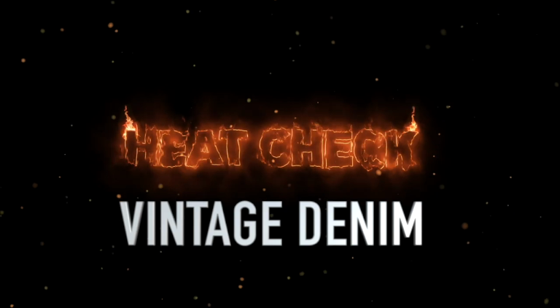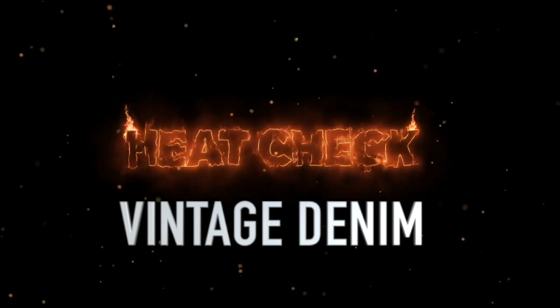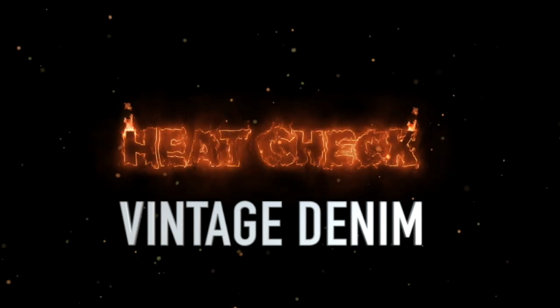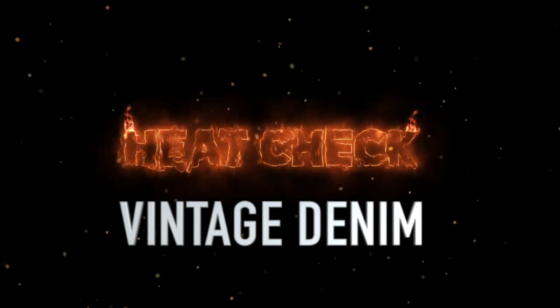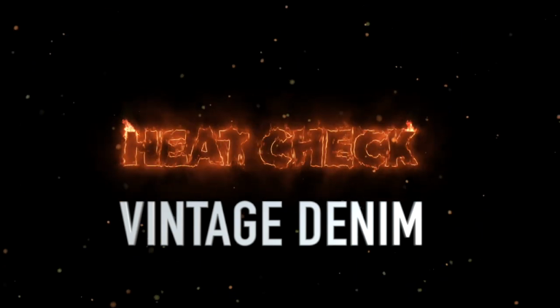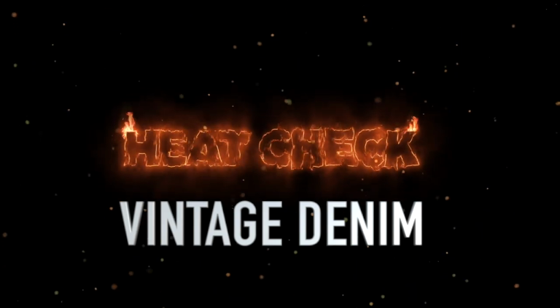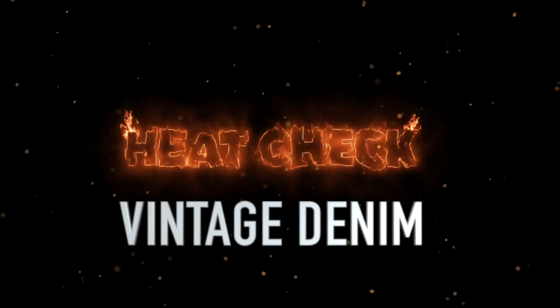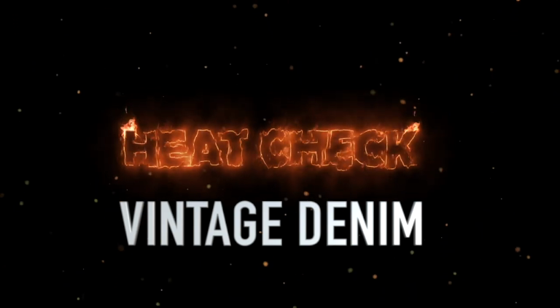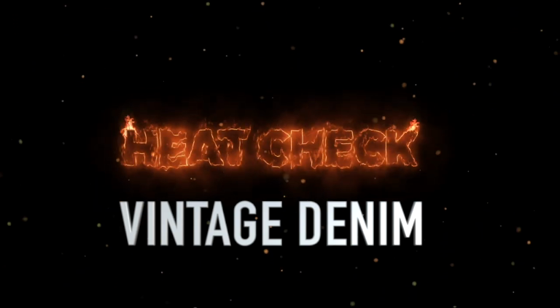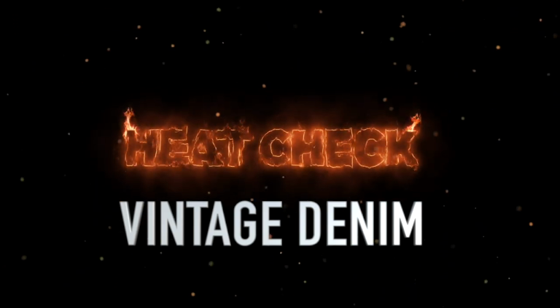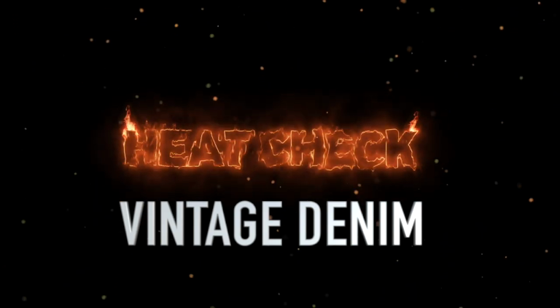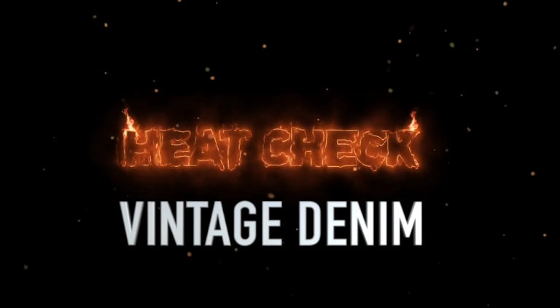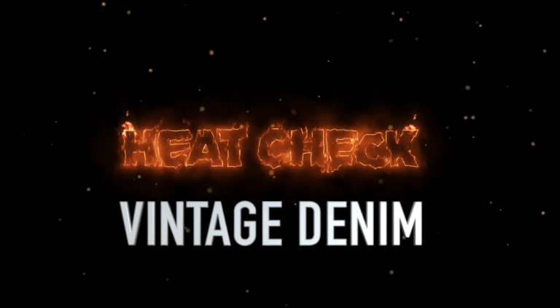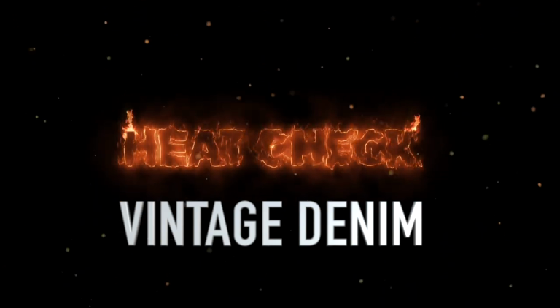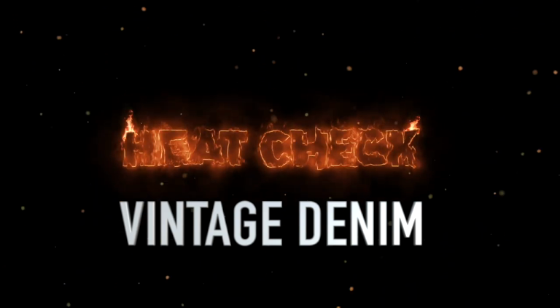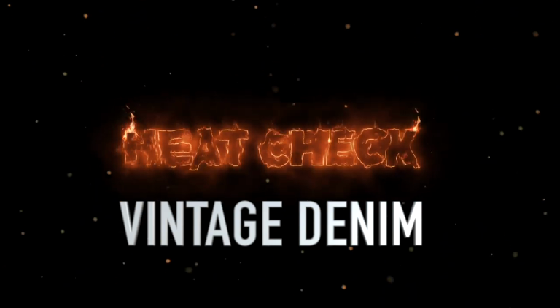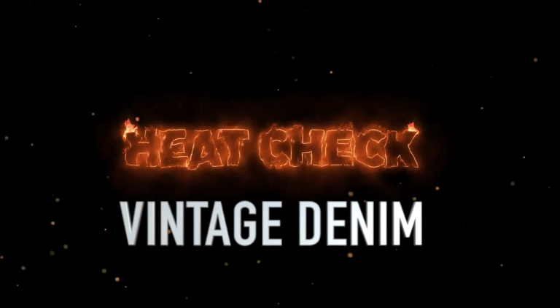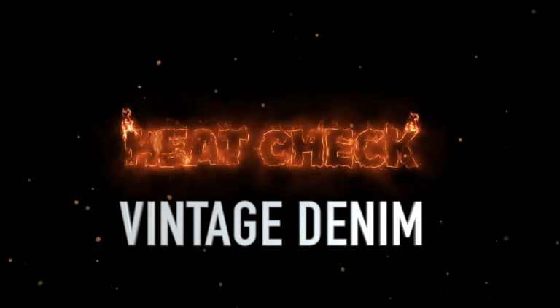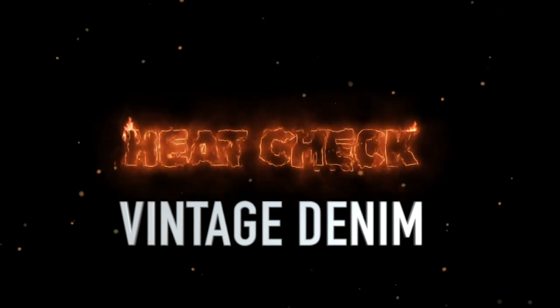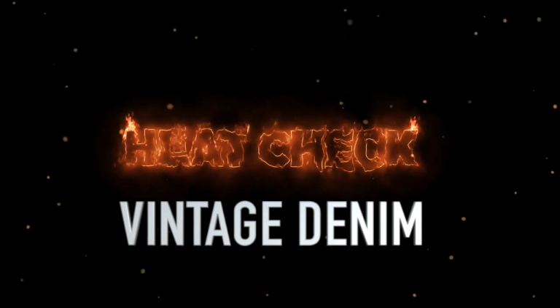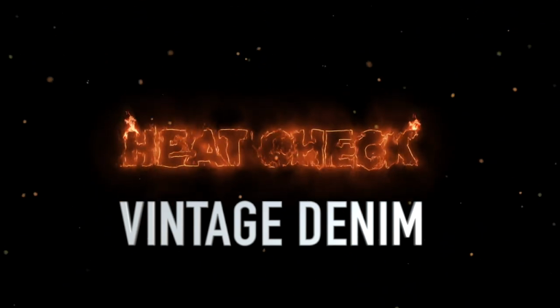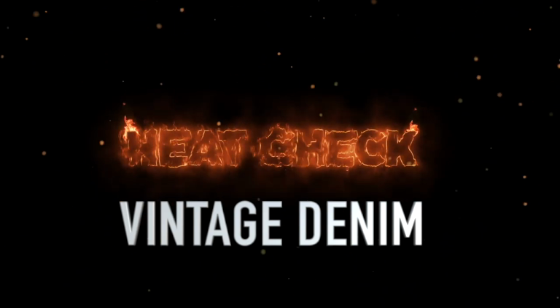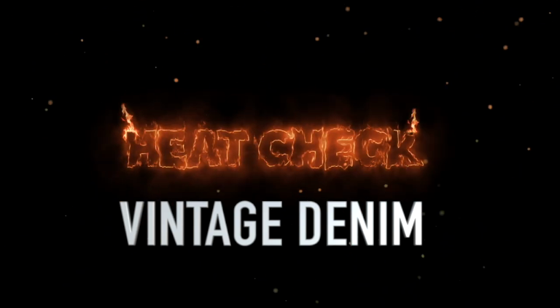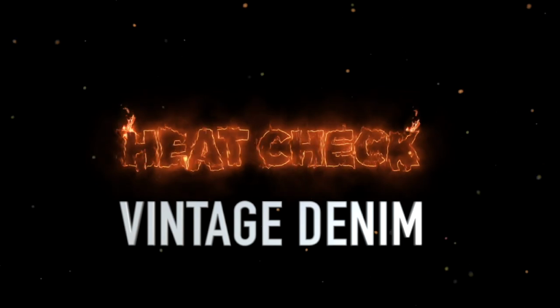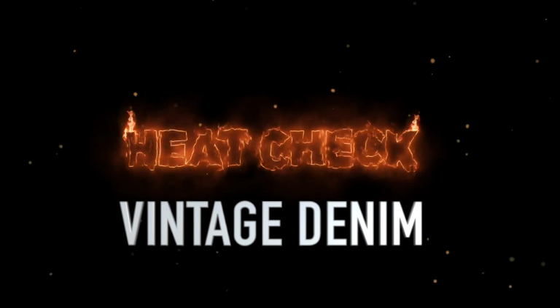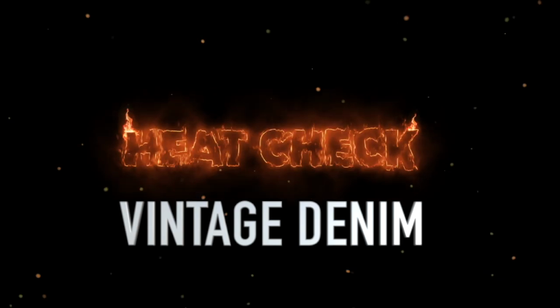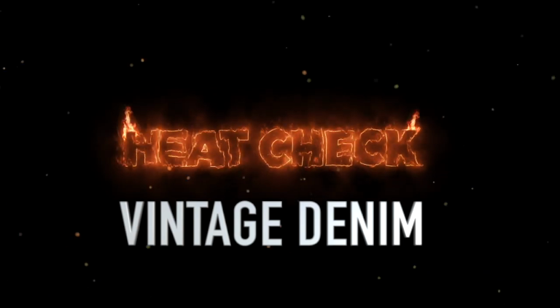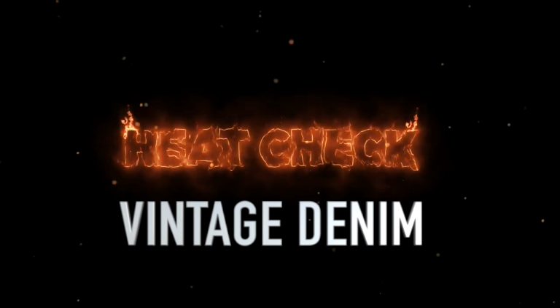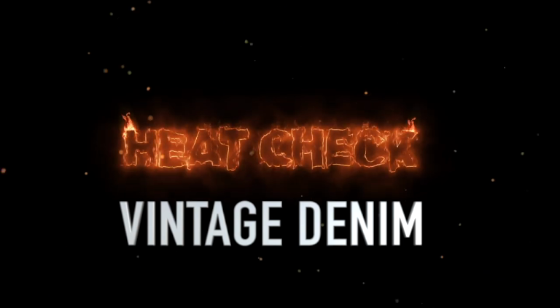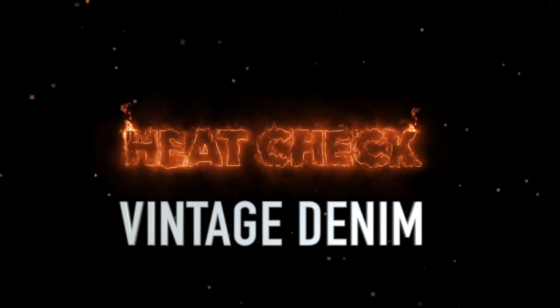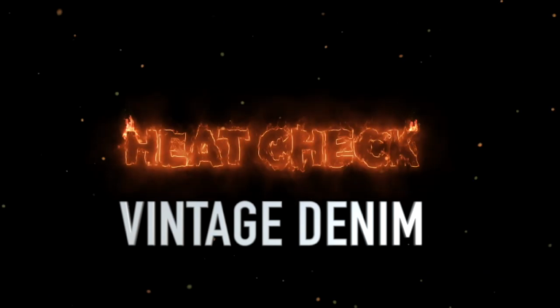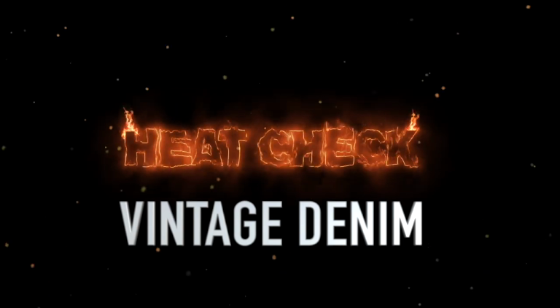Welcome to Heat Check. This is the highest selling vintage denim on eBay over the last two weeks. Let's see what made the list.